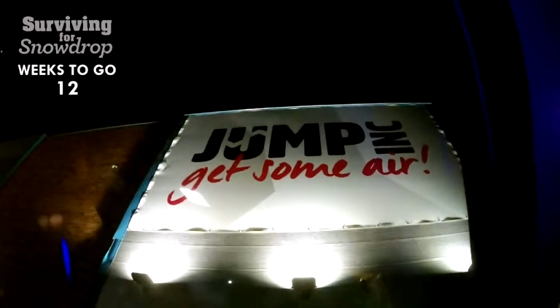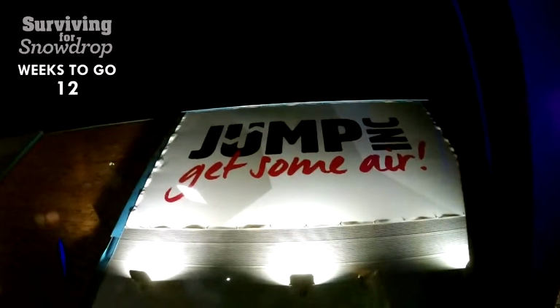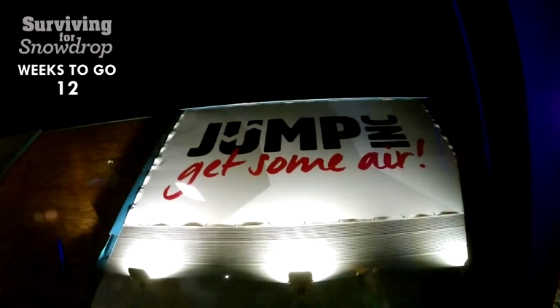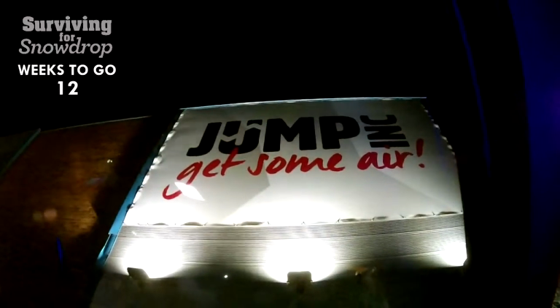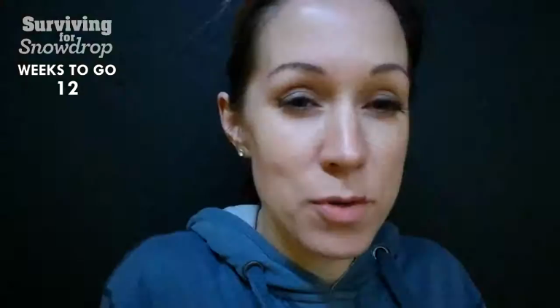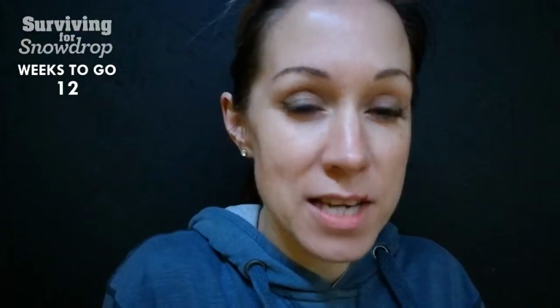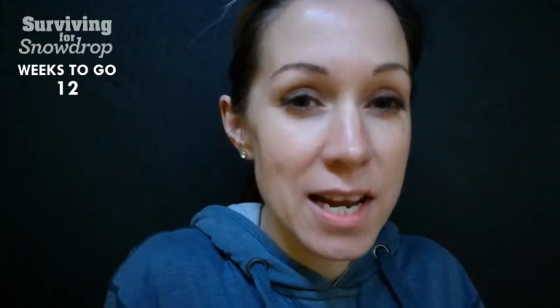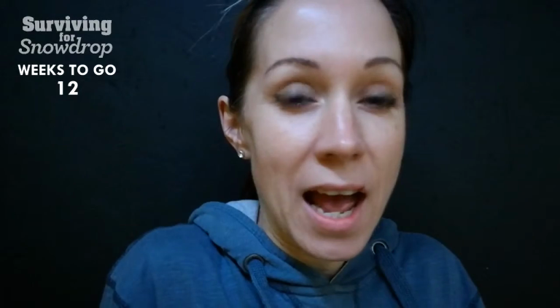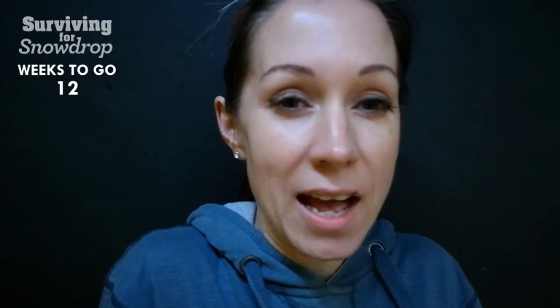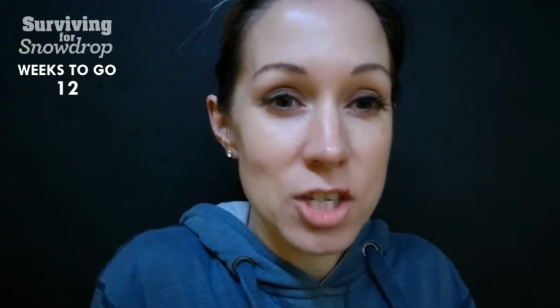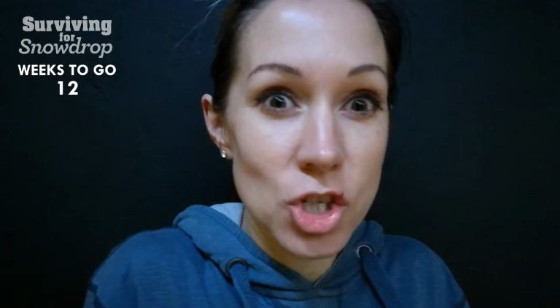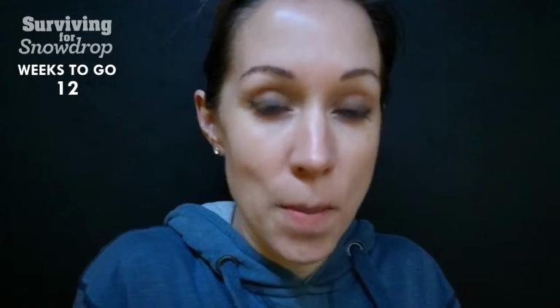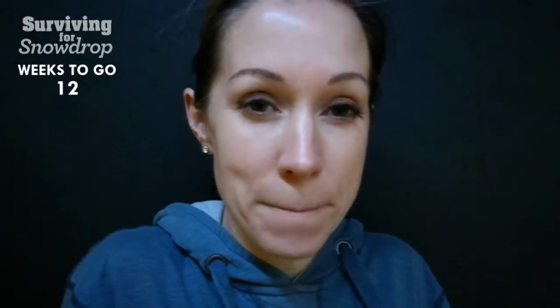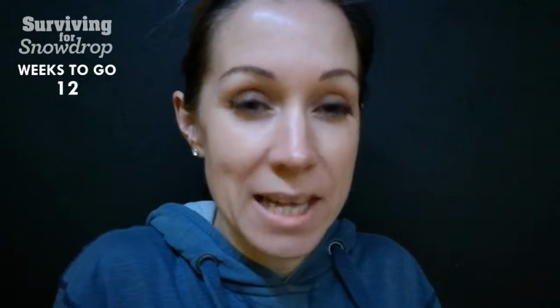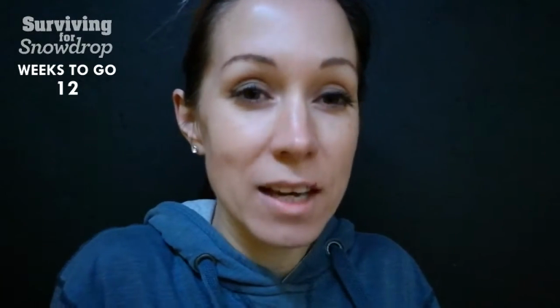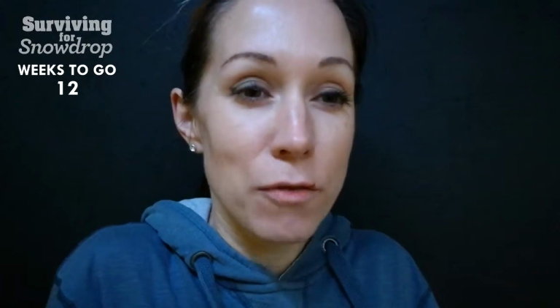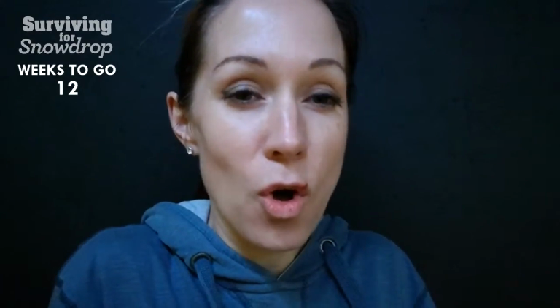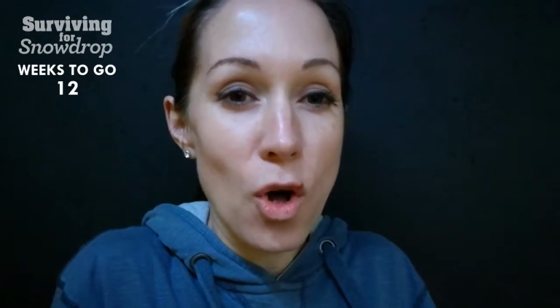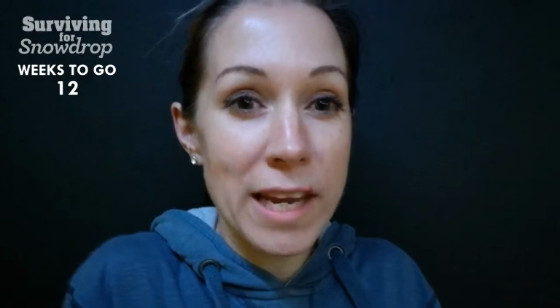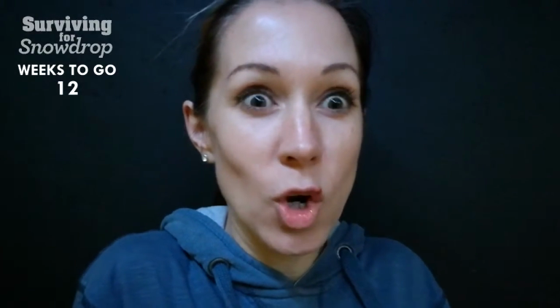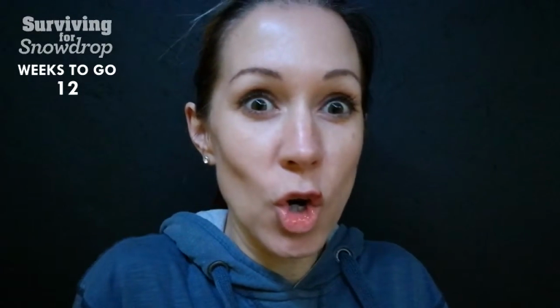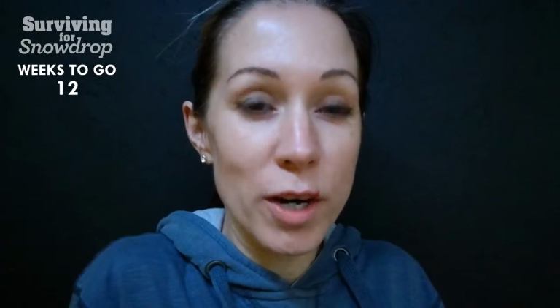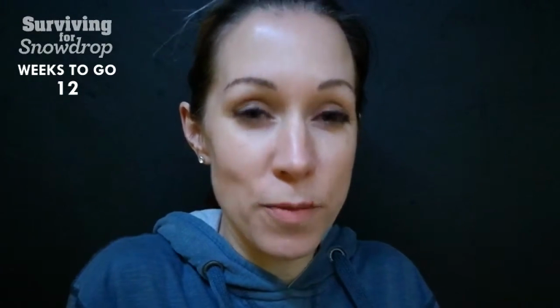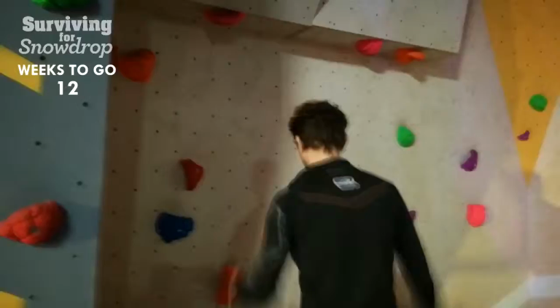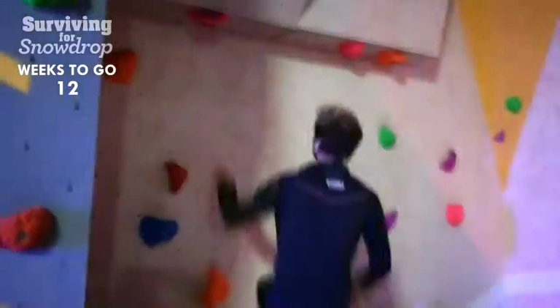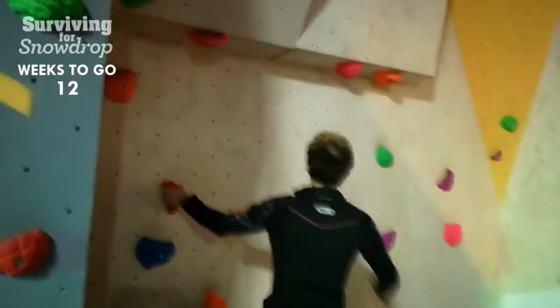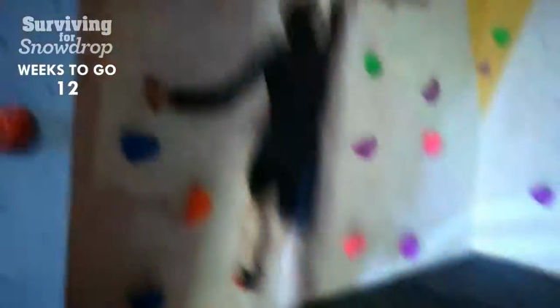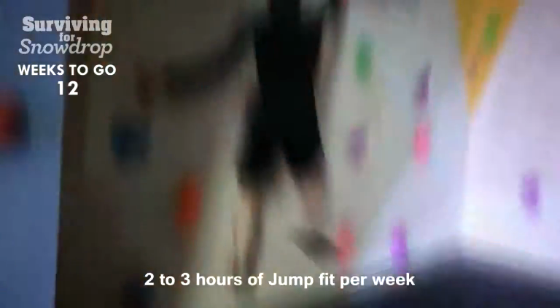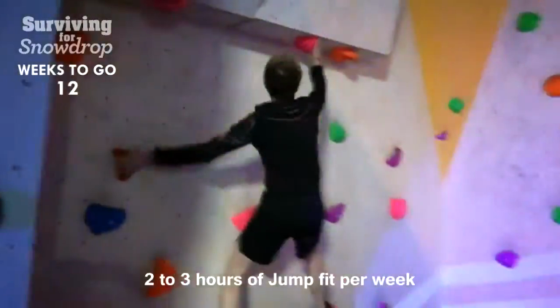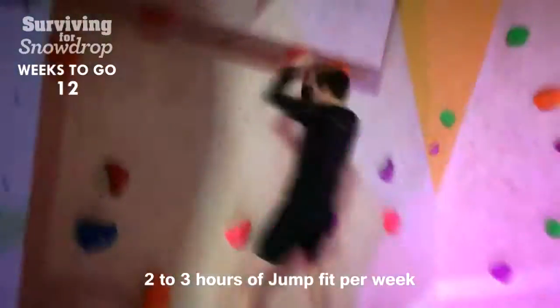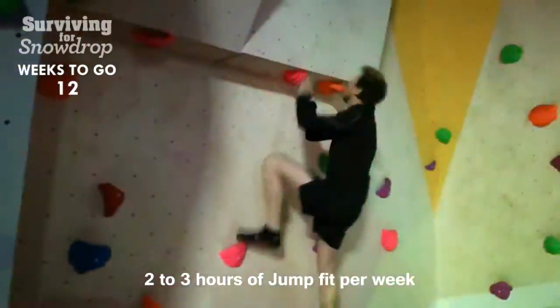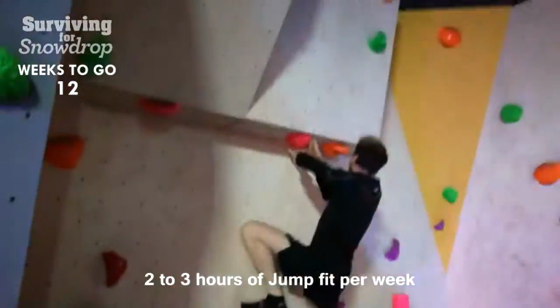We're kicking off Monday at Jump Inc for the core Jump Fitness class, so that kicks off our week.